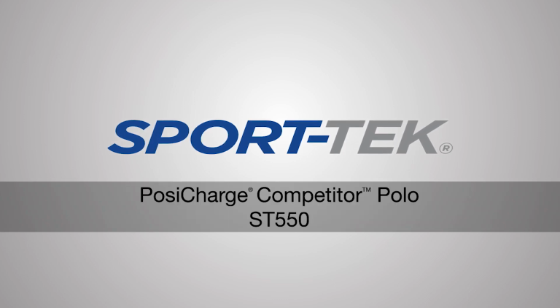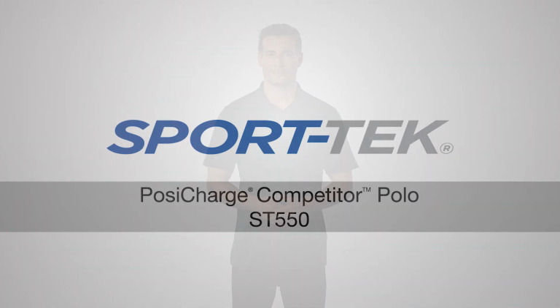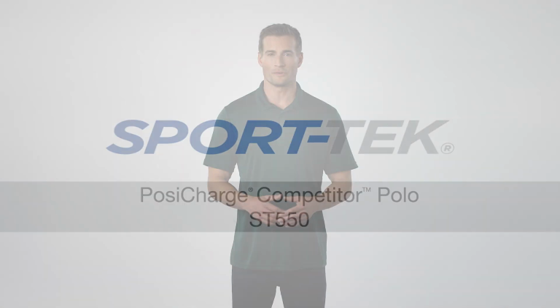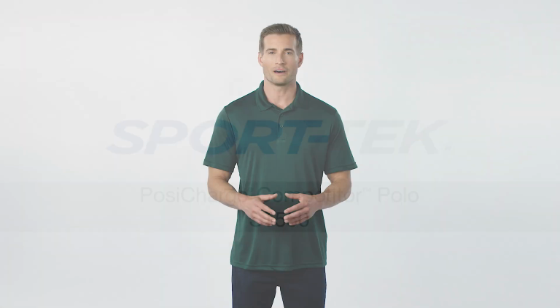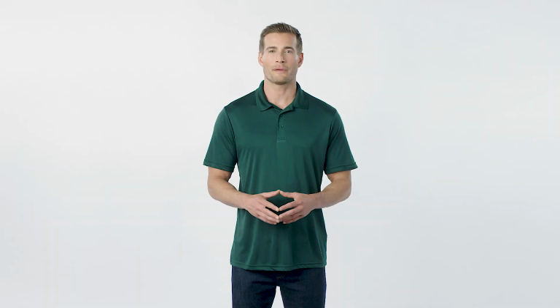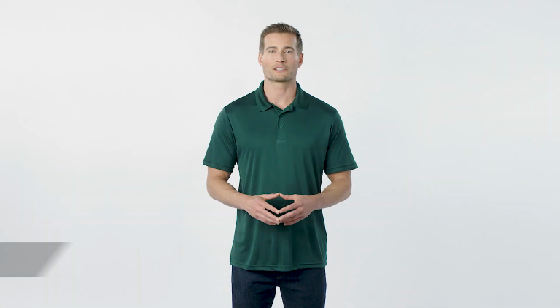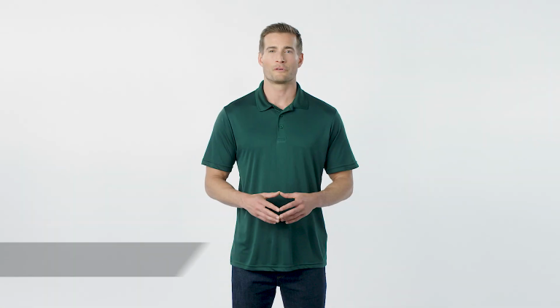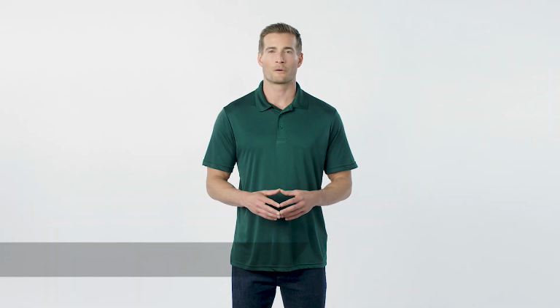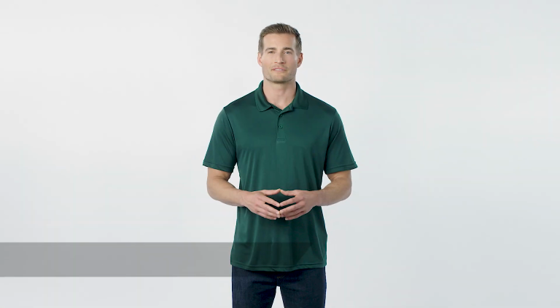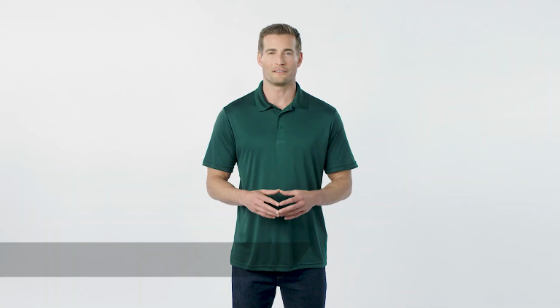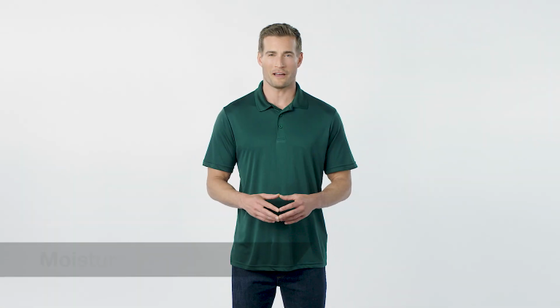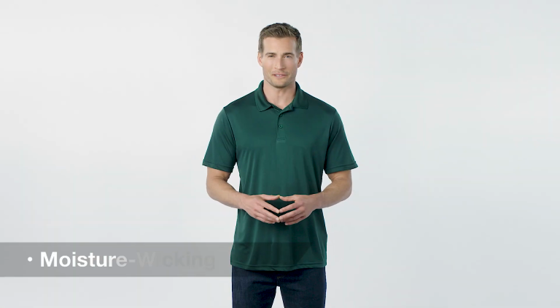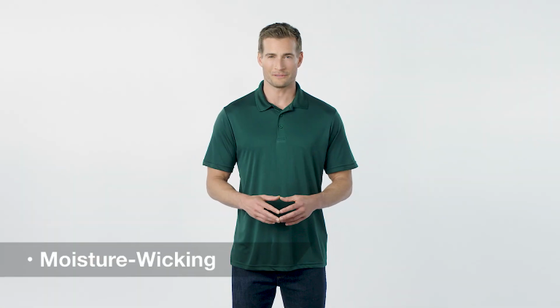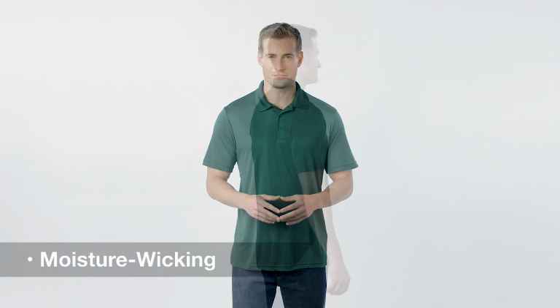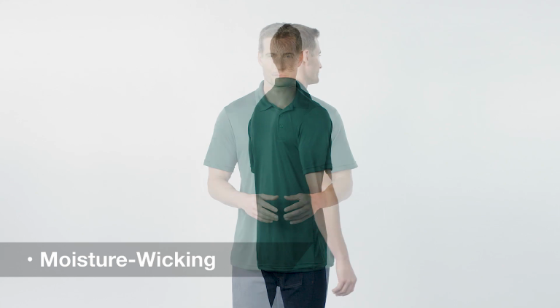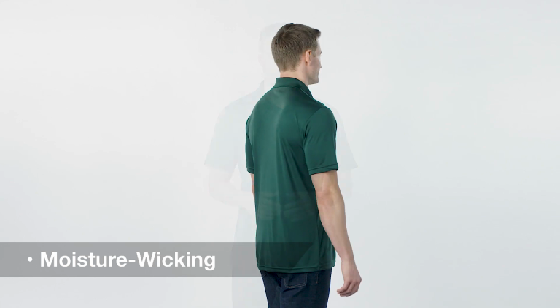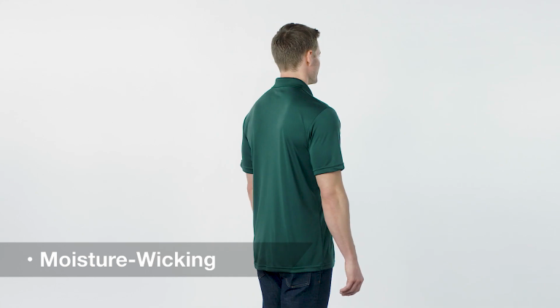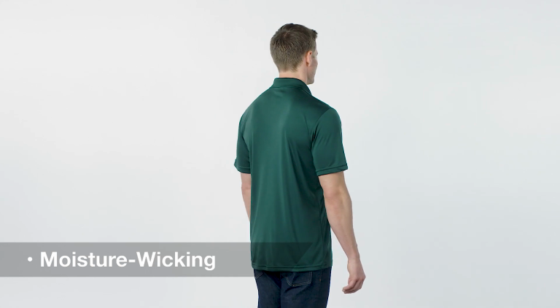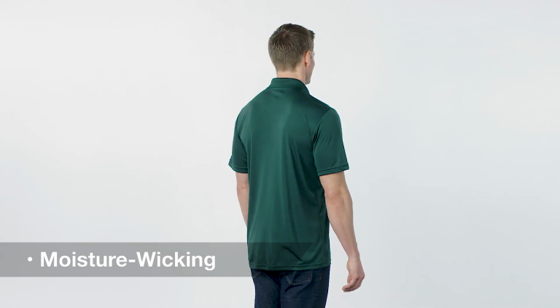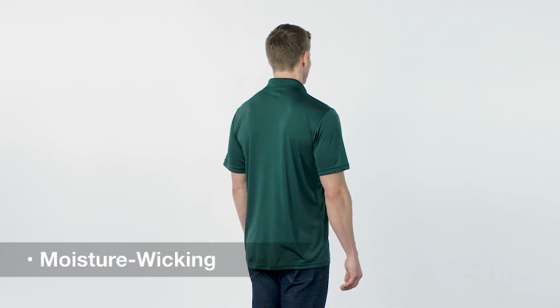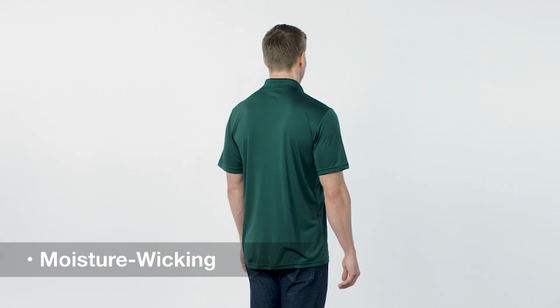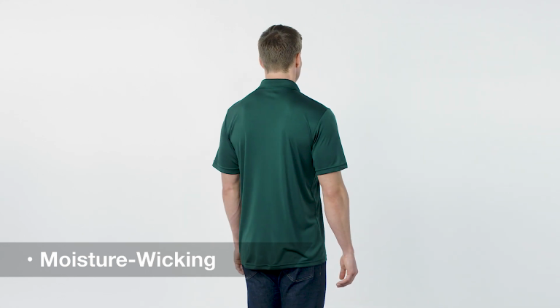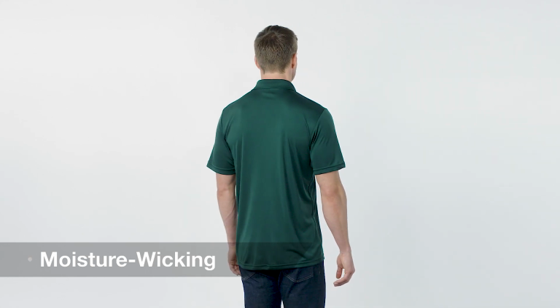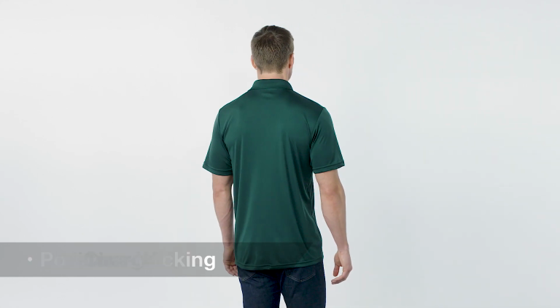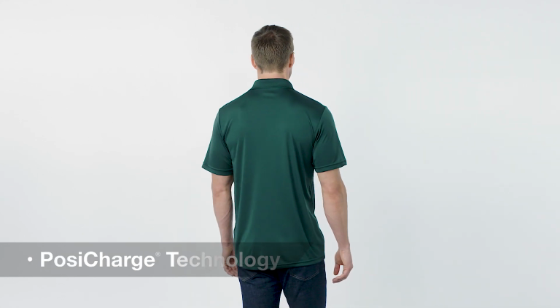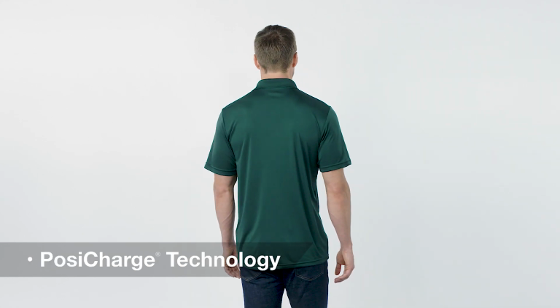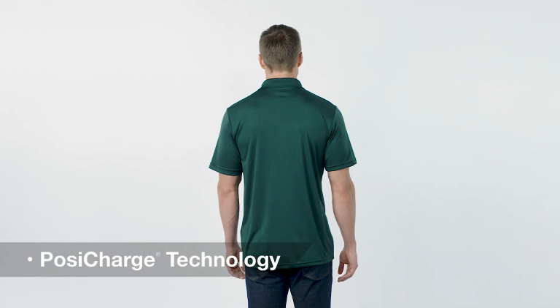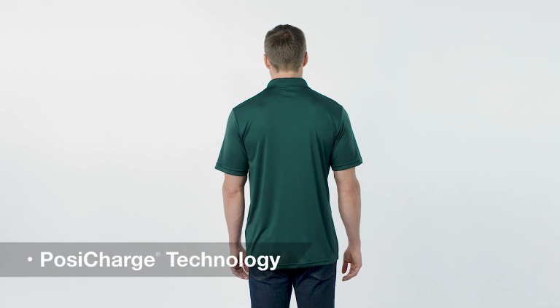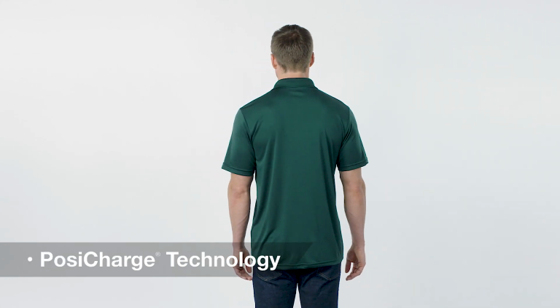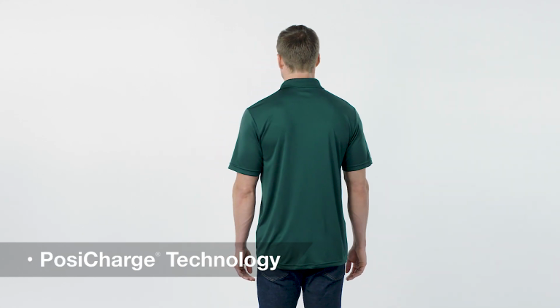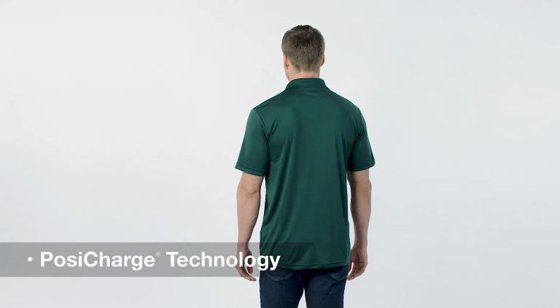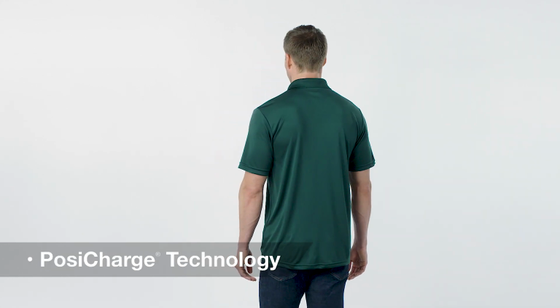With unmatched performance and value, this polo offers a moisture-wicking style with PosiCharge technology.